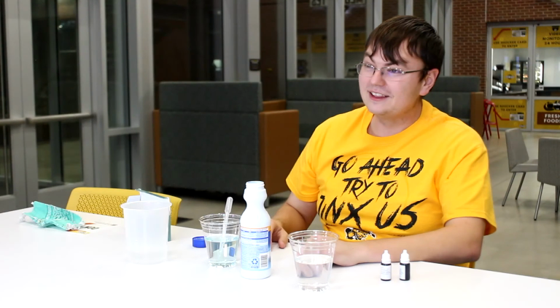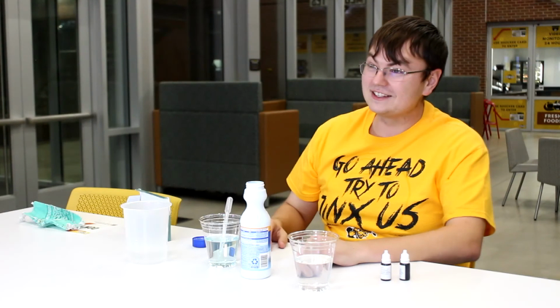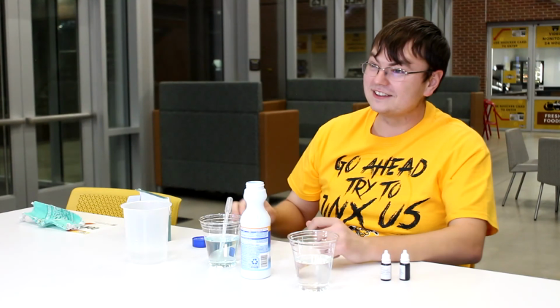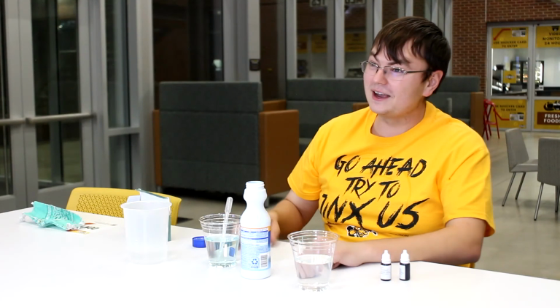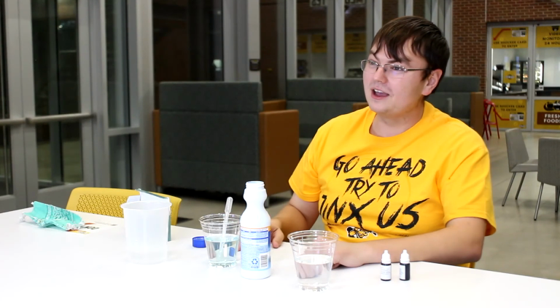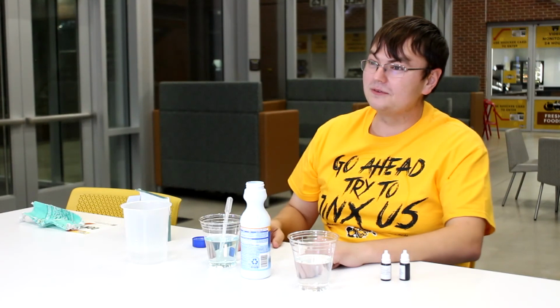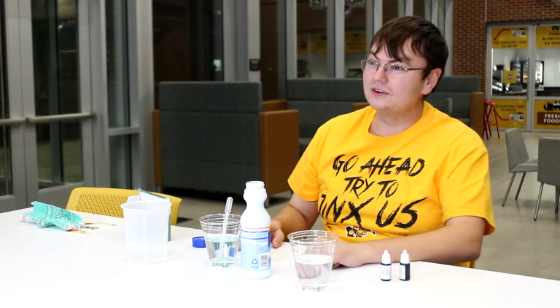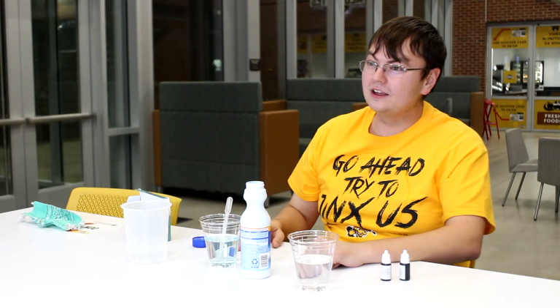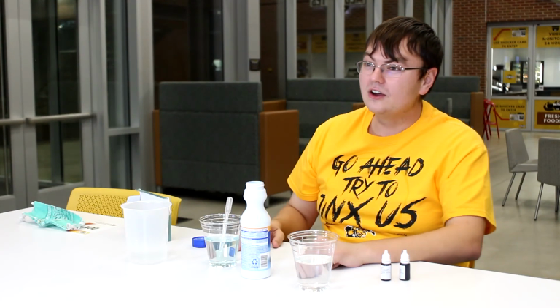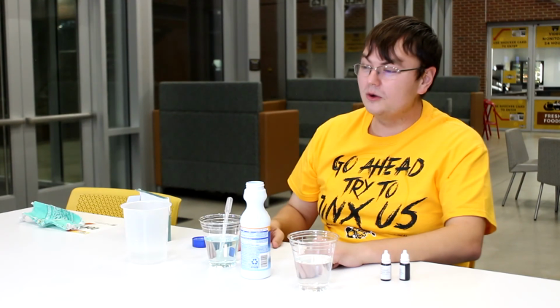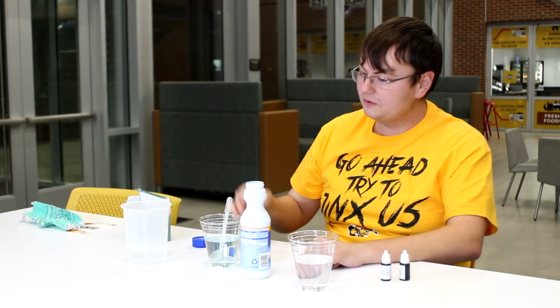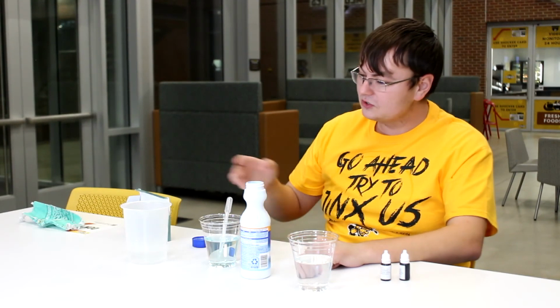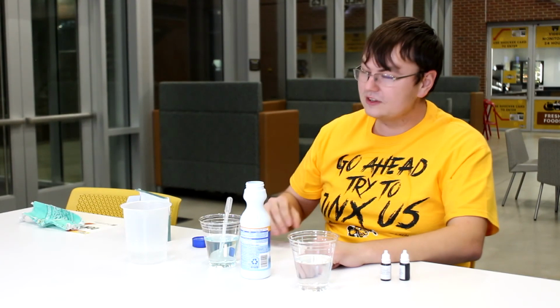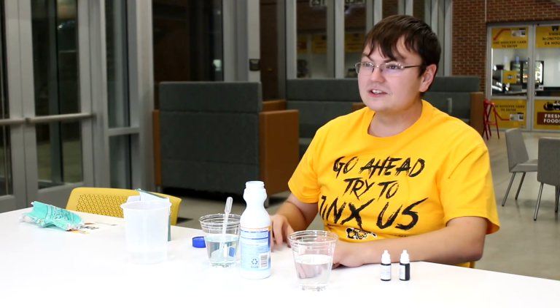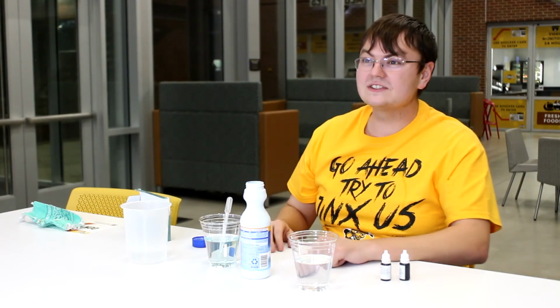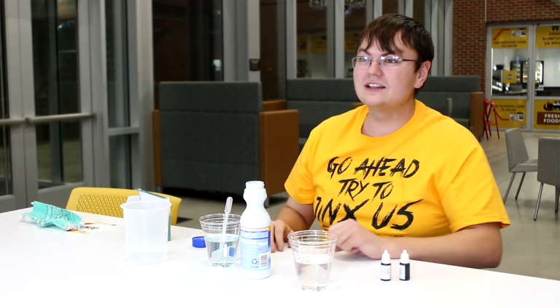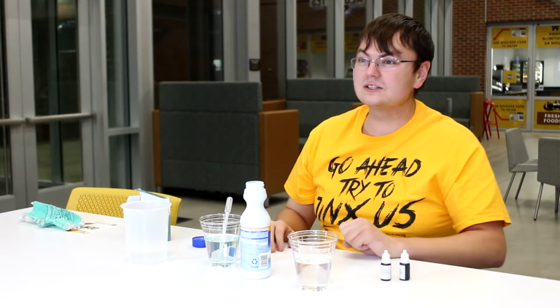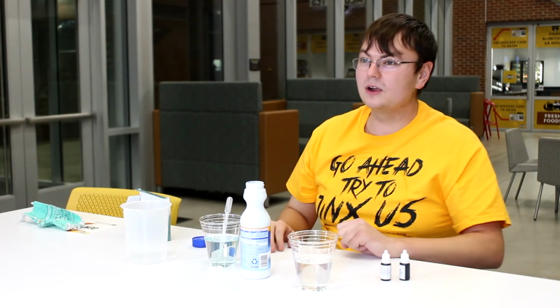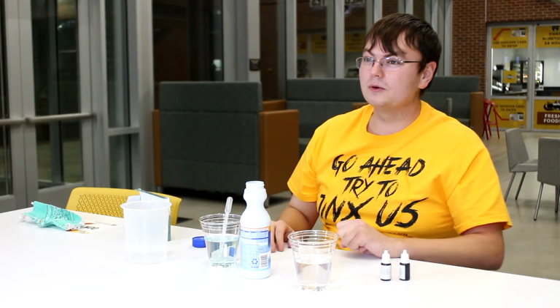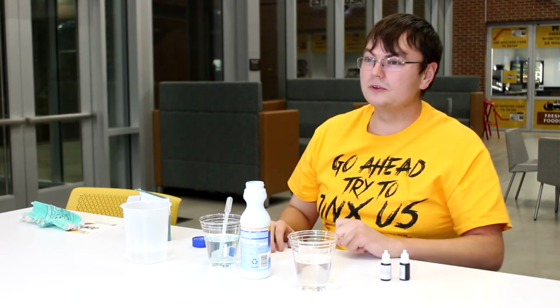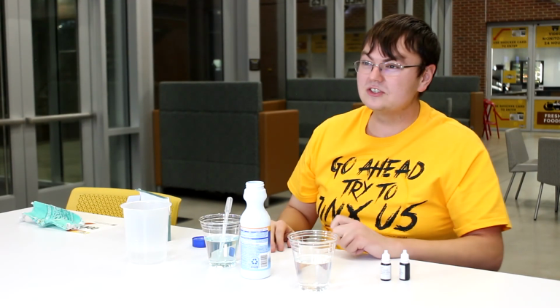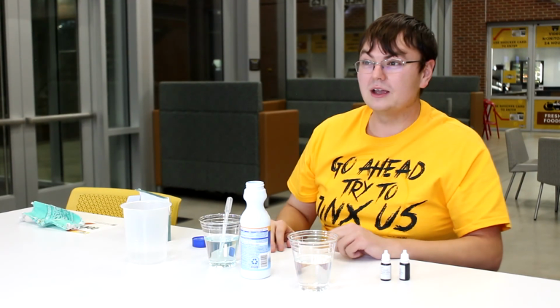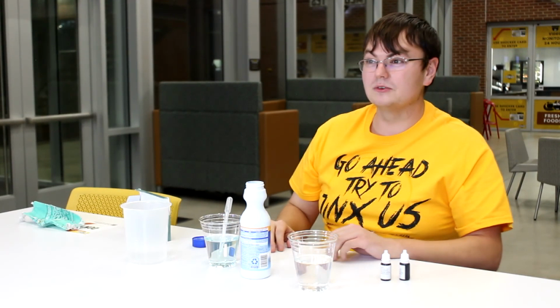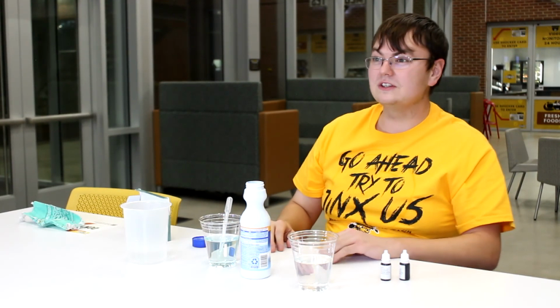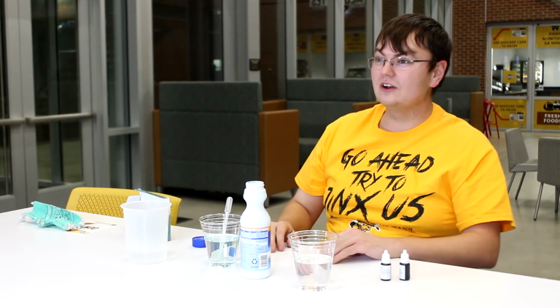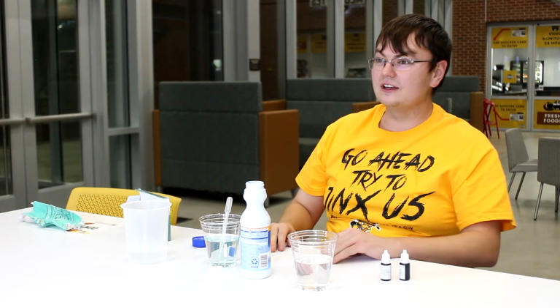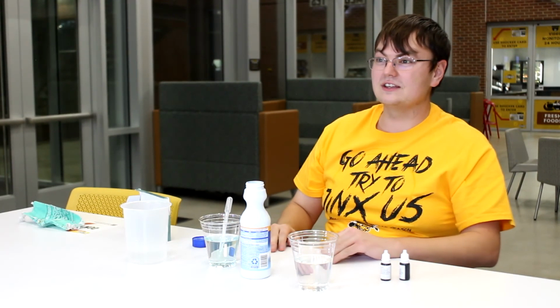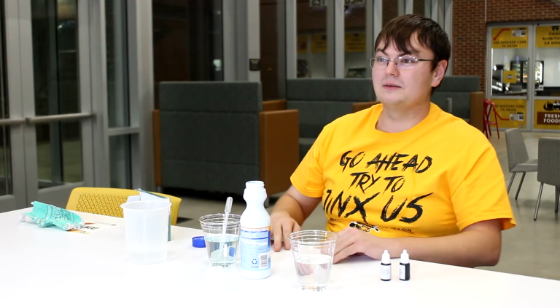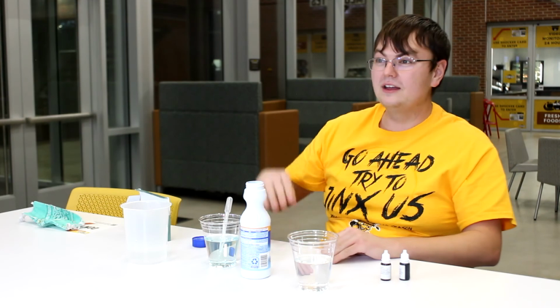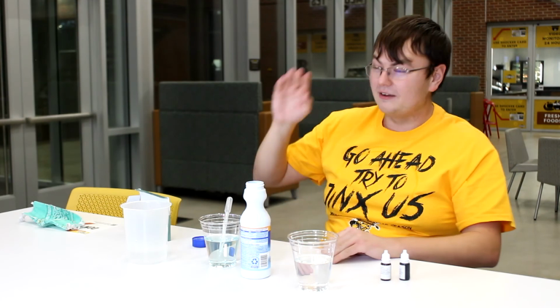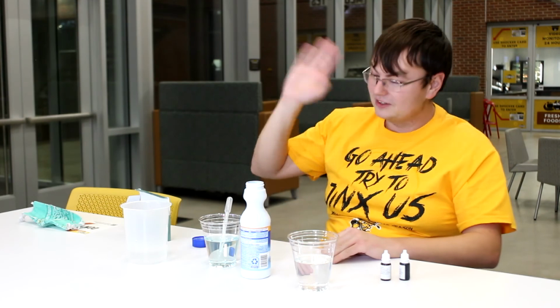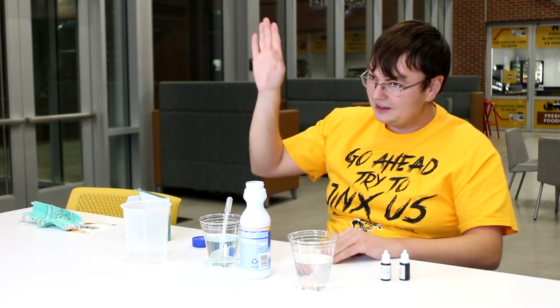That's all the time we have for today. Hope you've enjoyed this little science experiment with bleach, and we'll see you all next time. Have a good day.